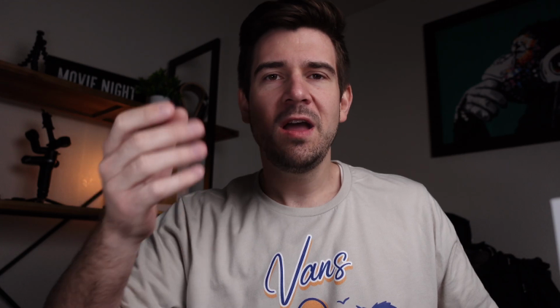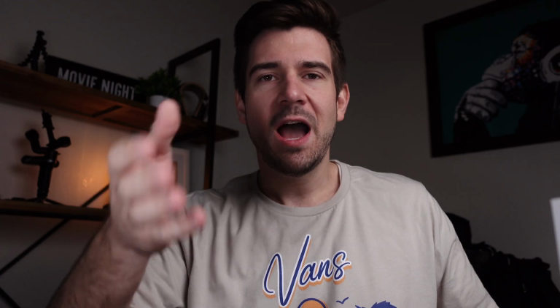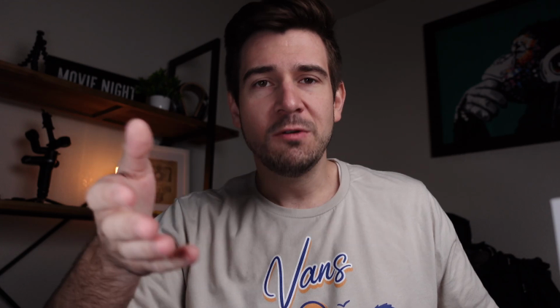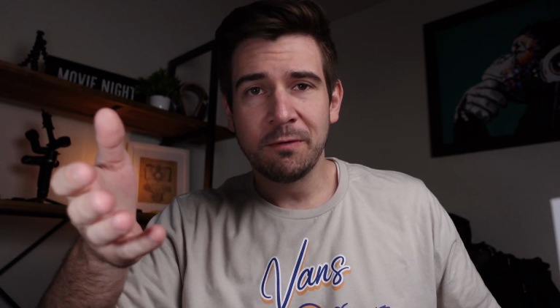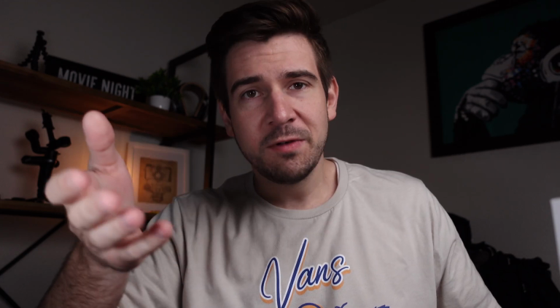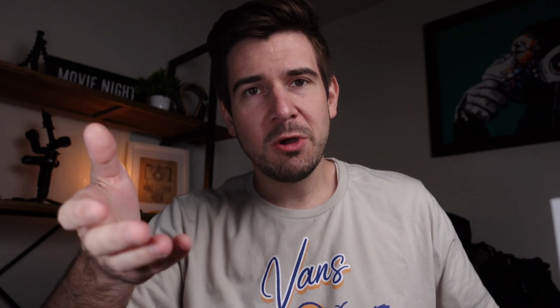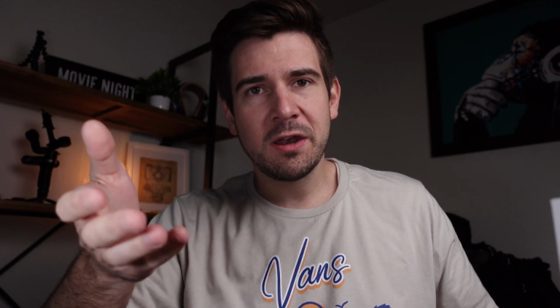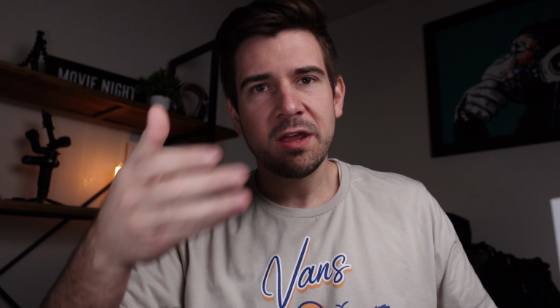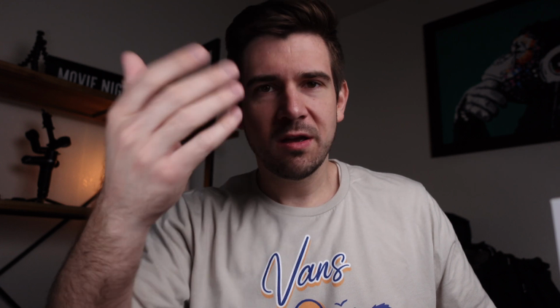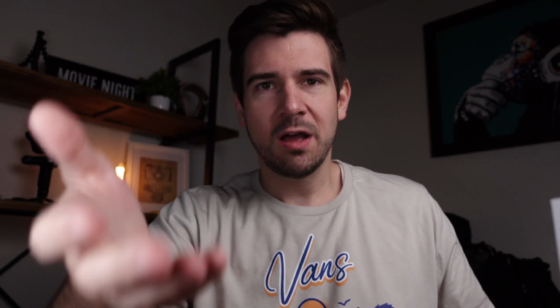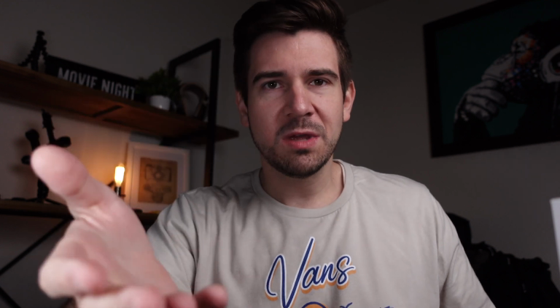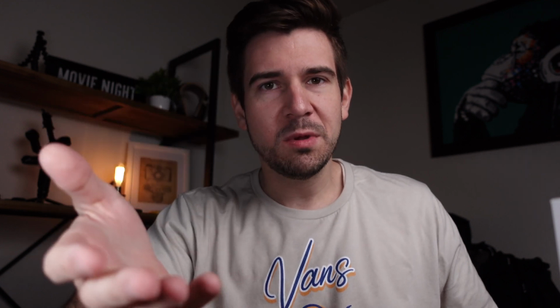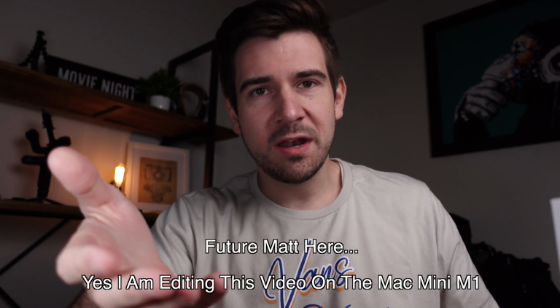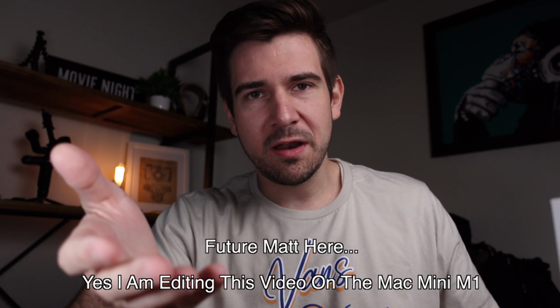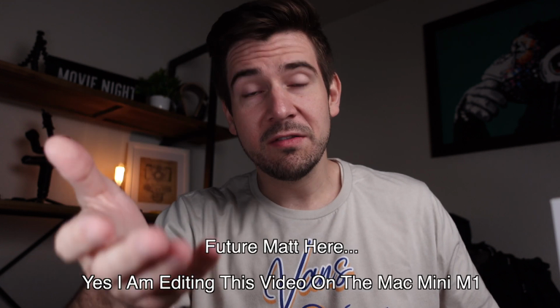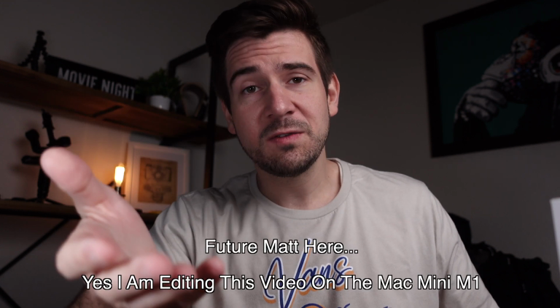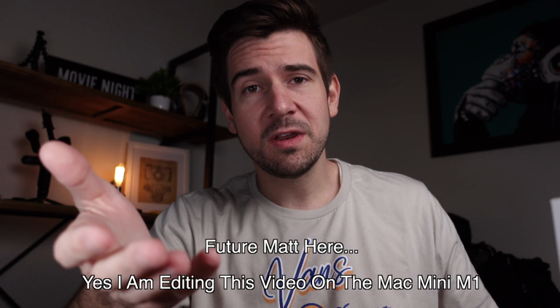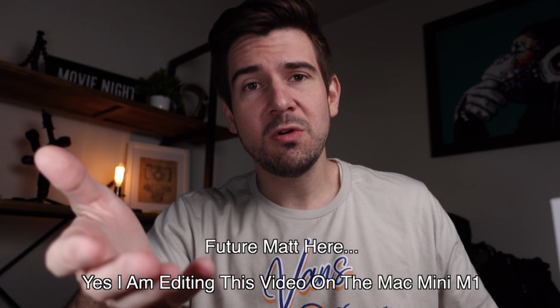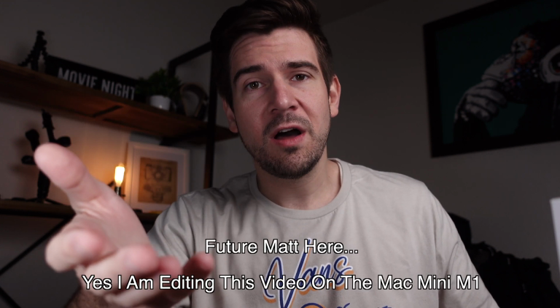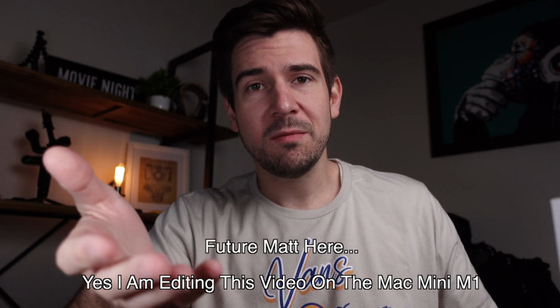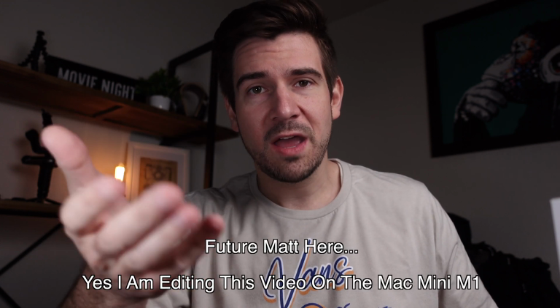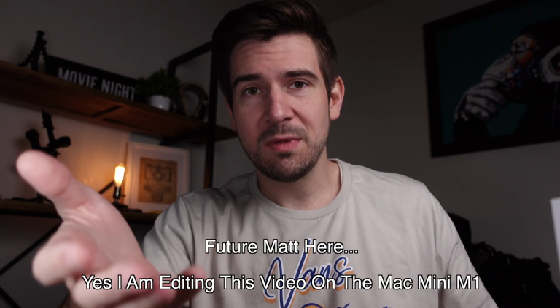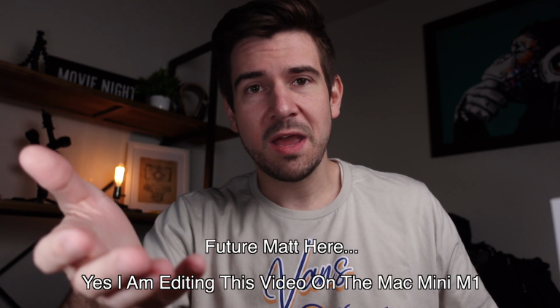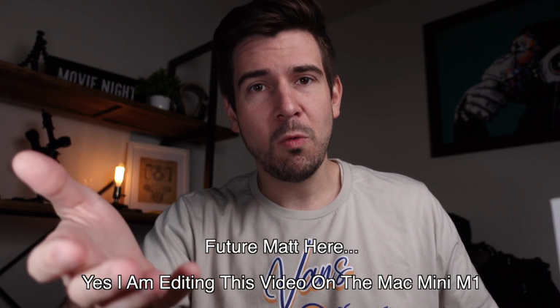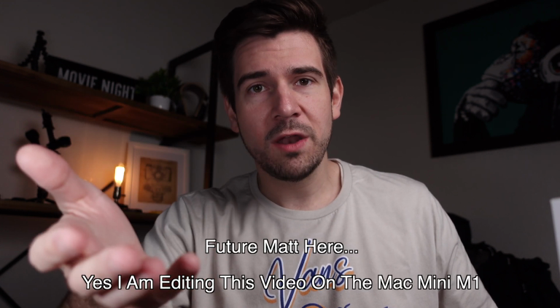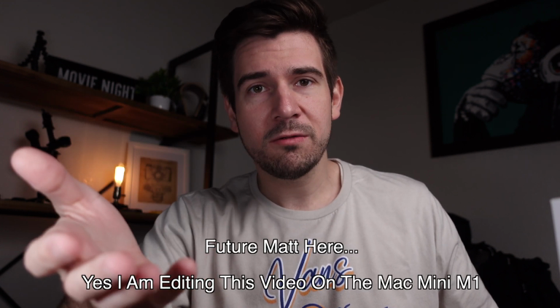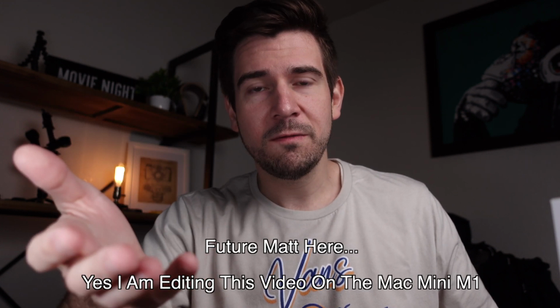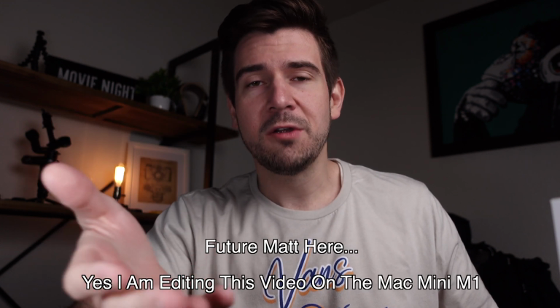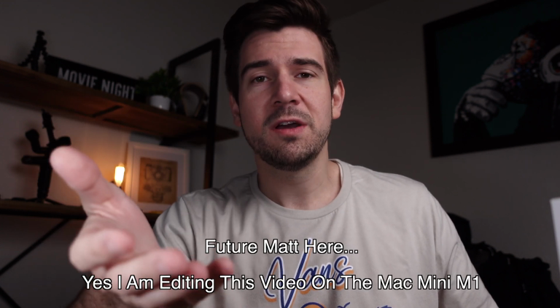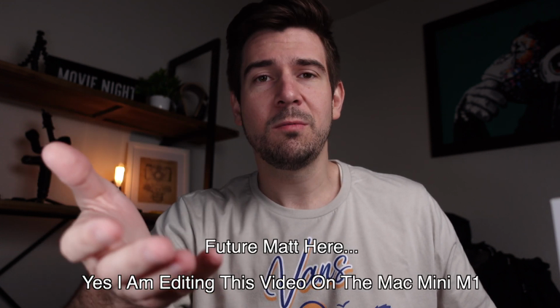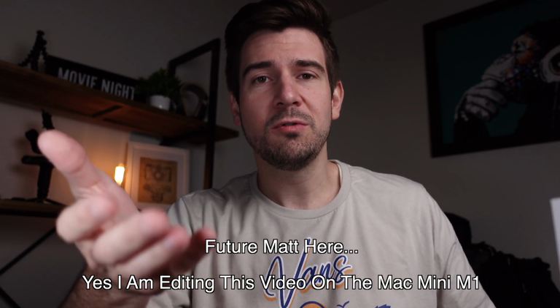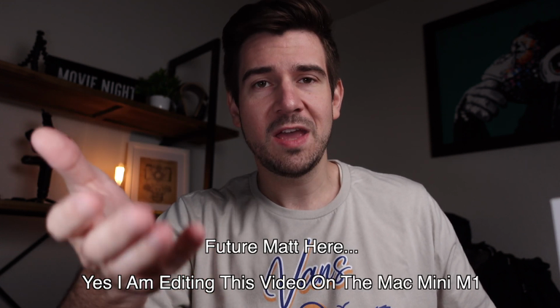I use it for video editing. I'm going to be editing this video on the Mac Mini M1 through Final Cut Pro X.